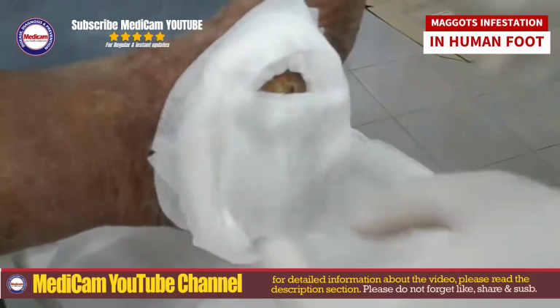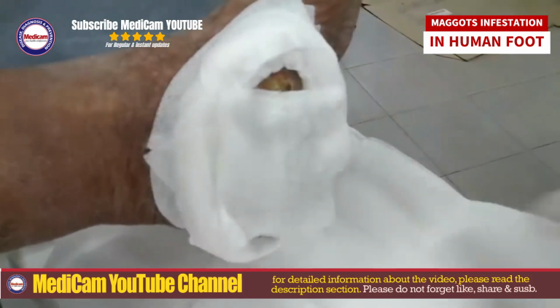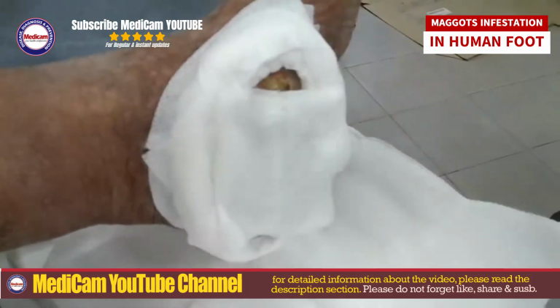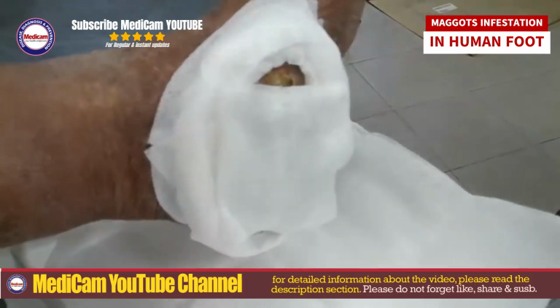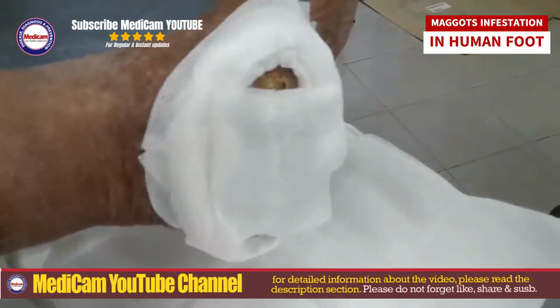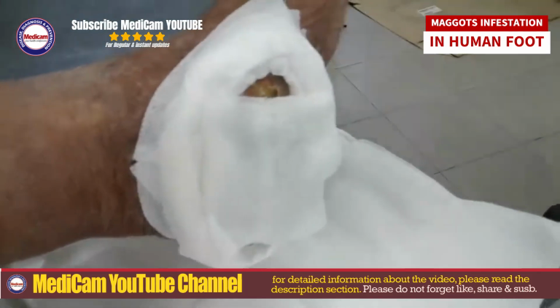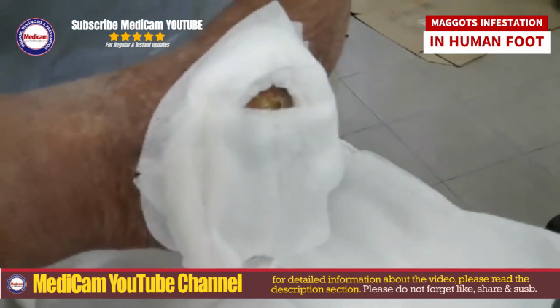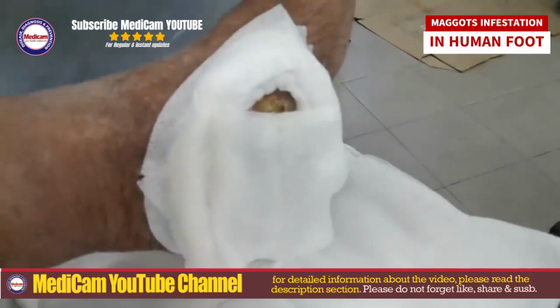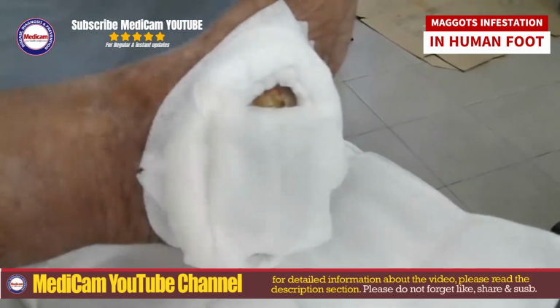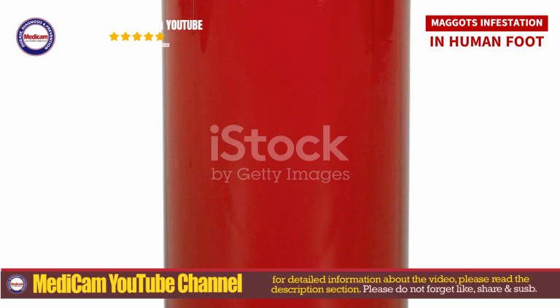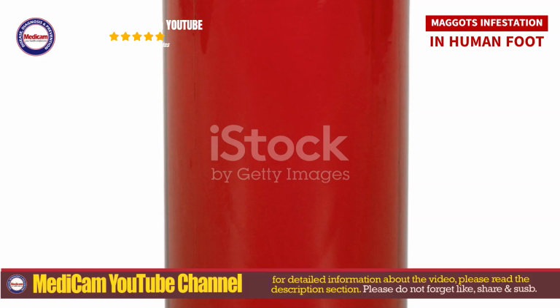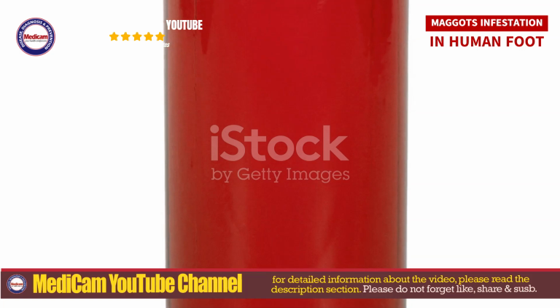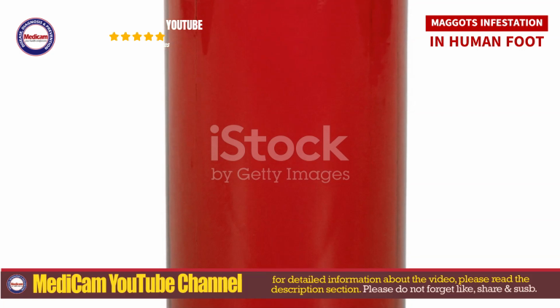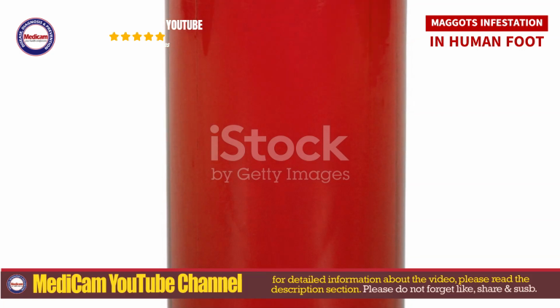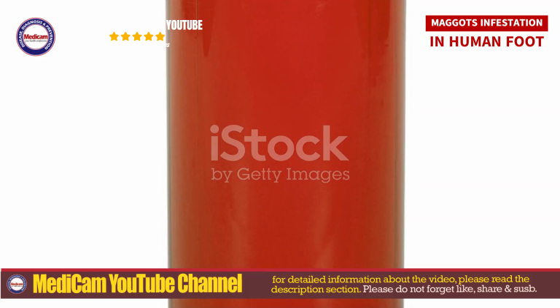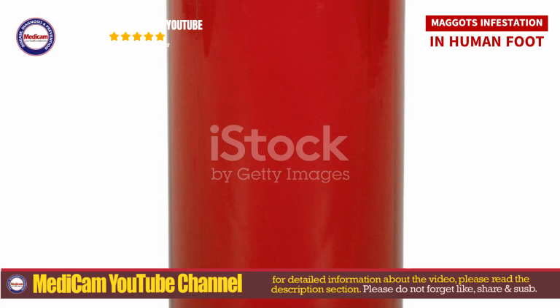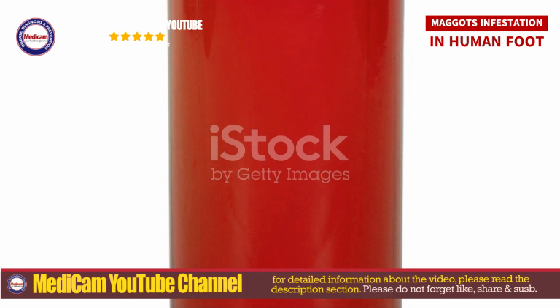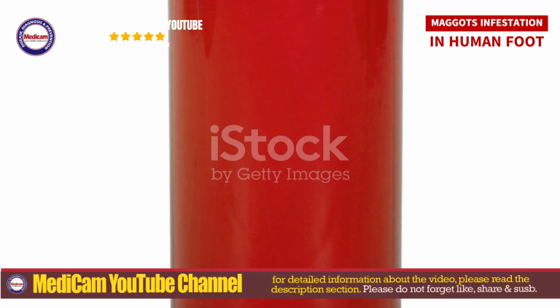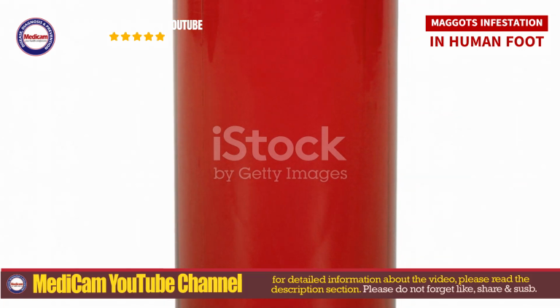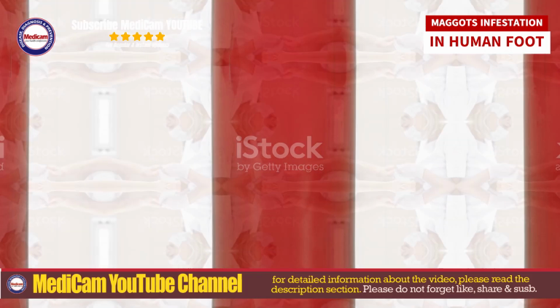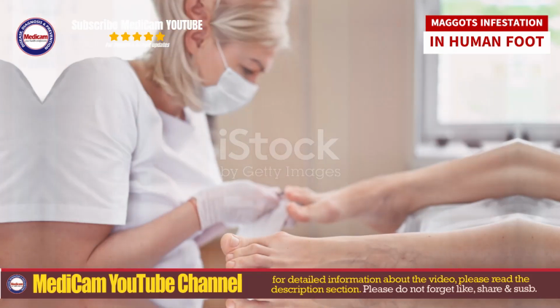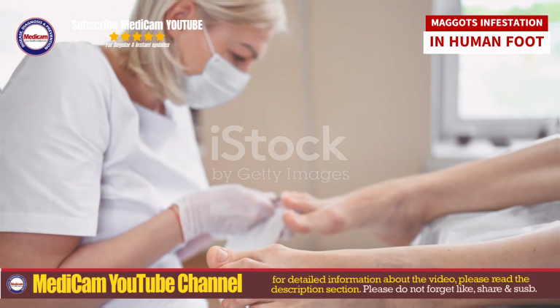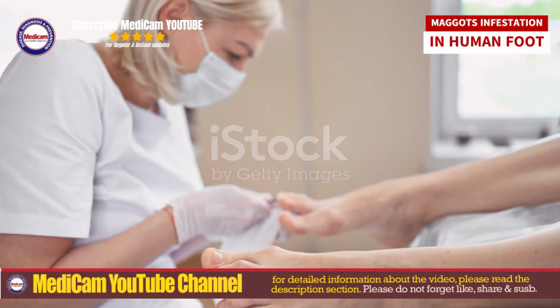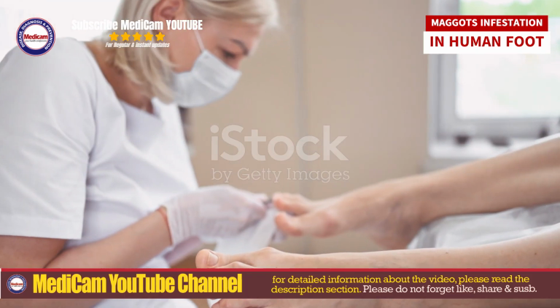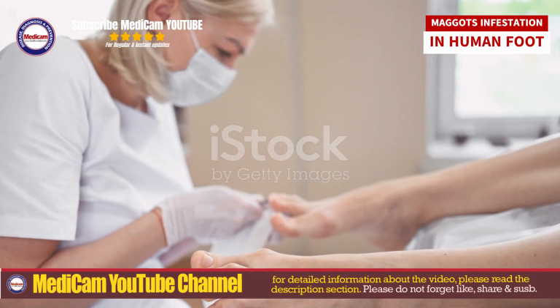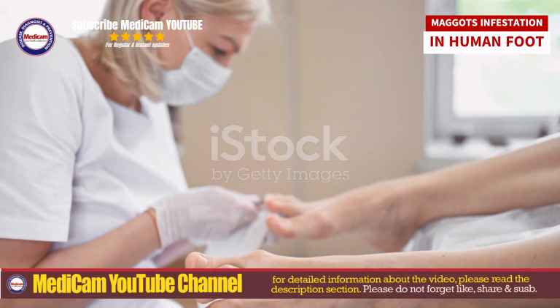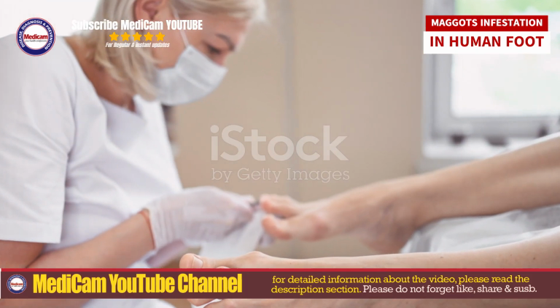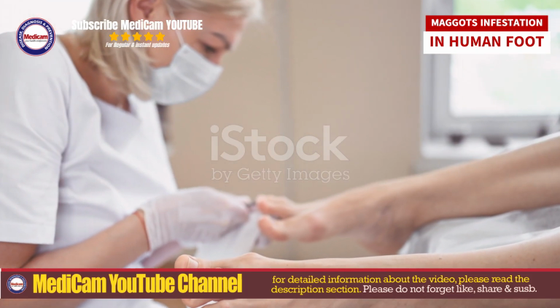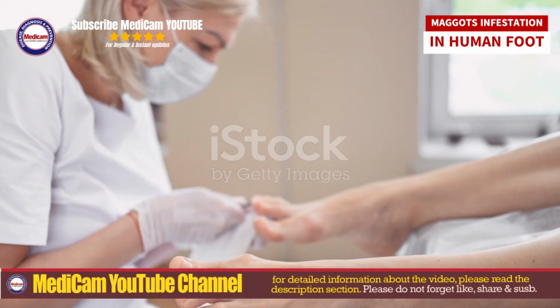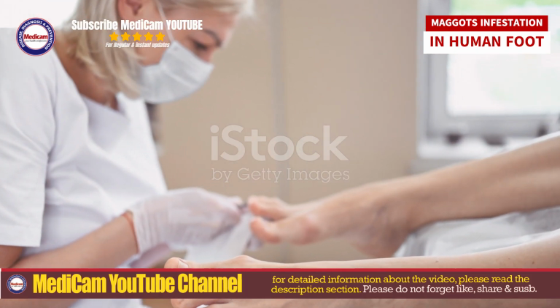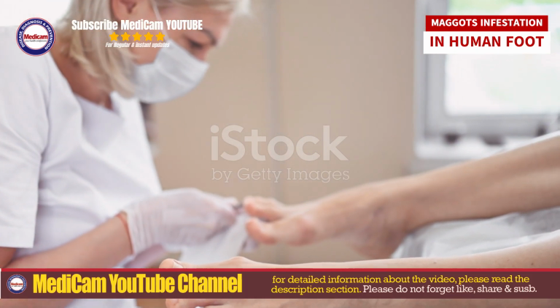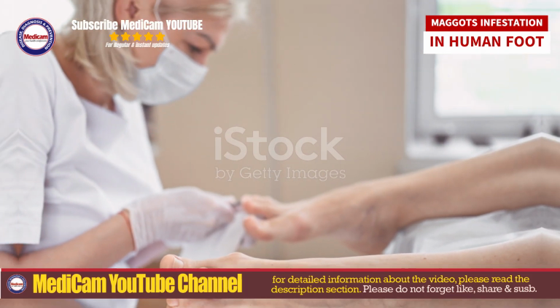Post-removal treatment steps include: reducing the risk of infection with antiseptics; protecting the wound to aid healing; and preventing secondary infections with appropriate dressings.